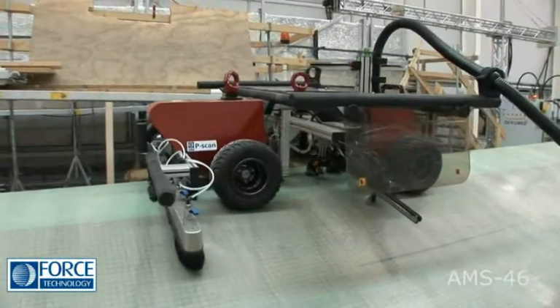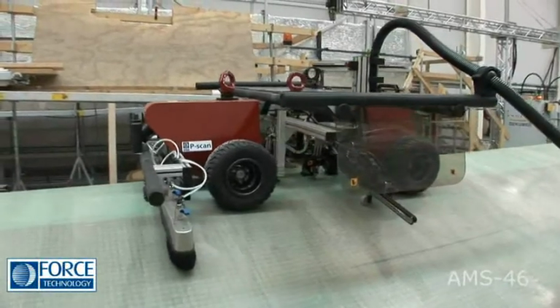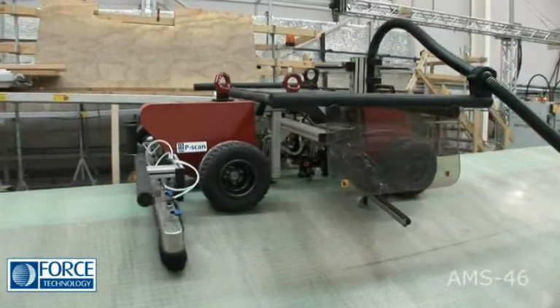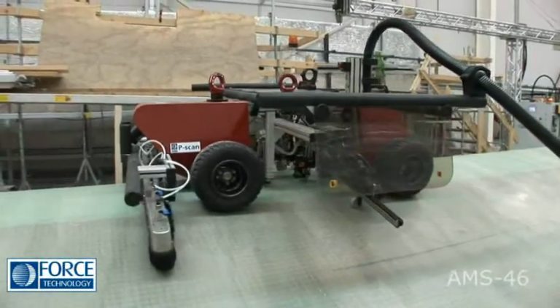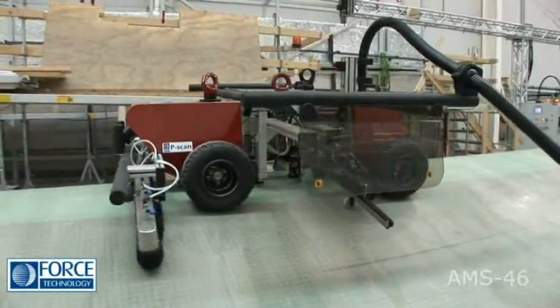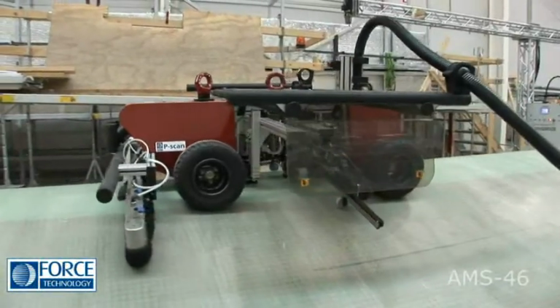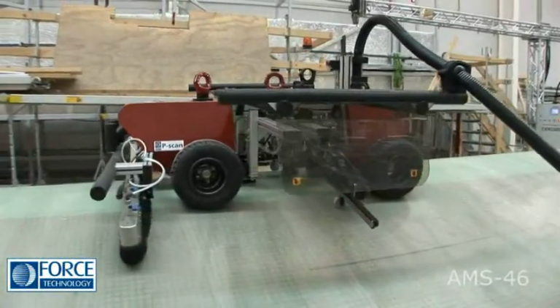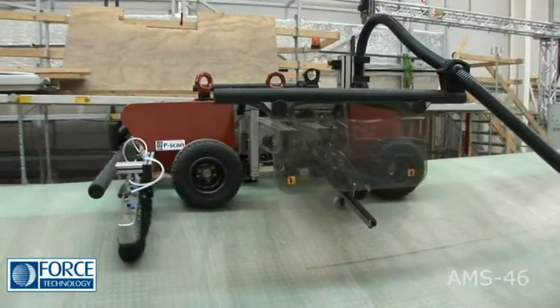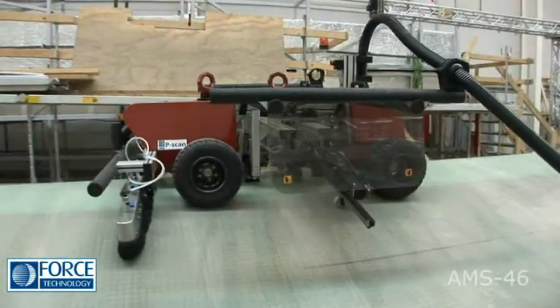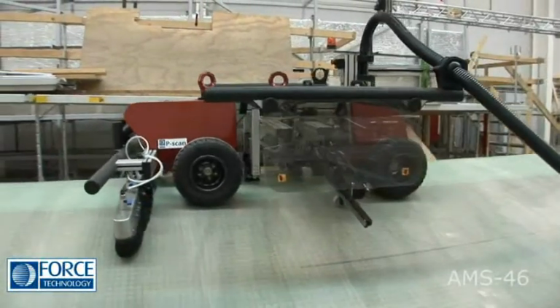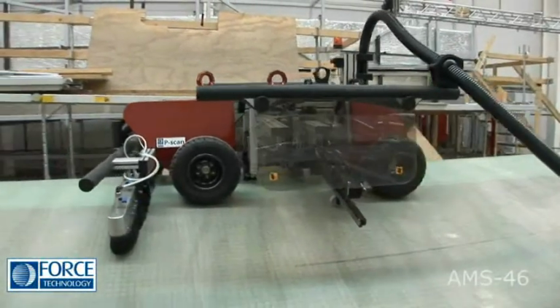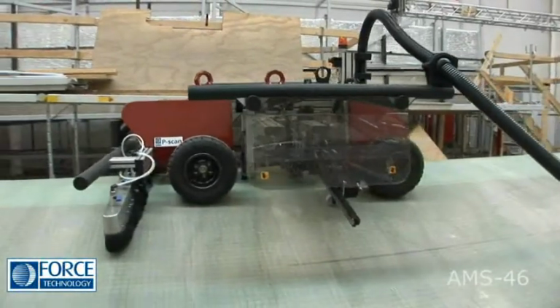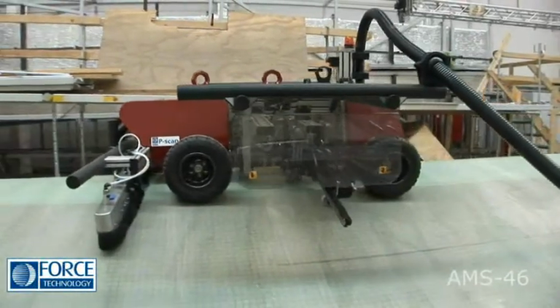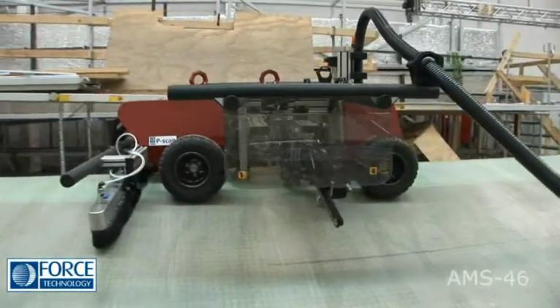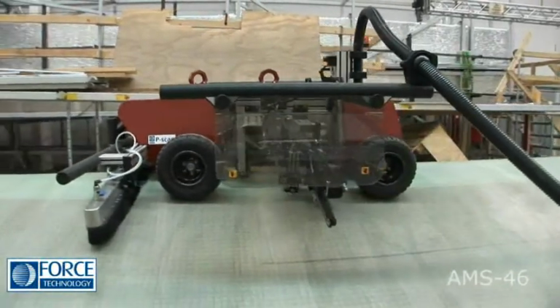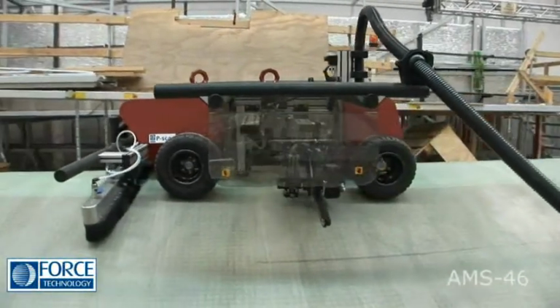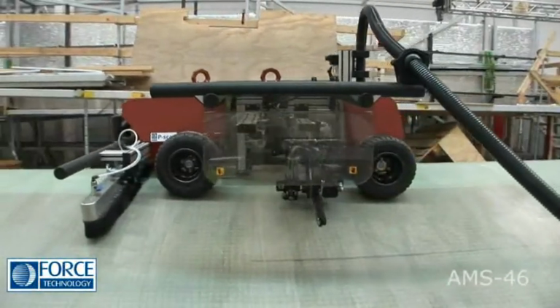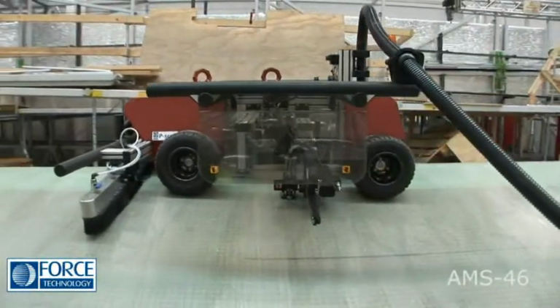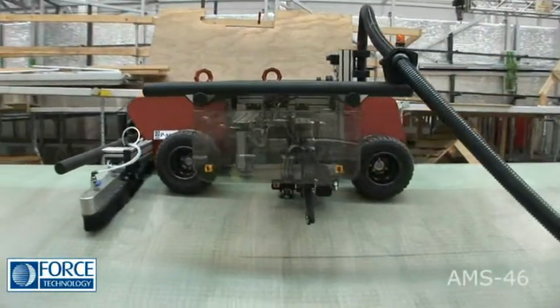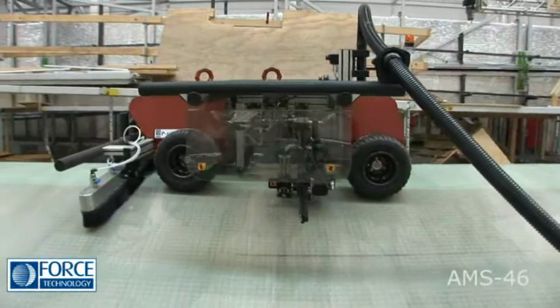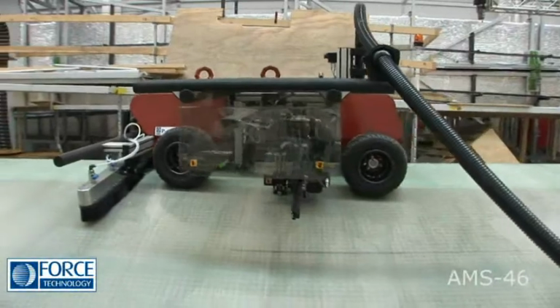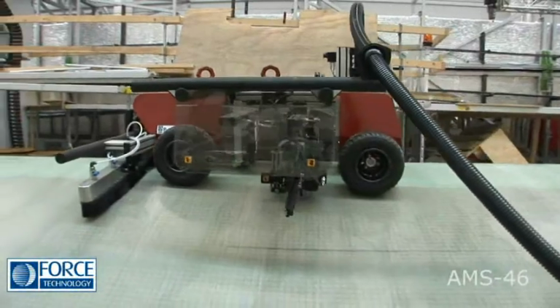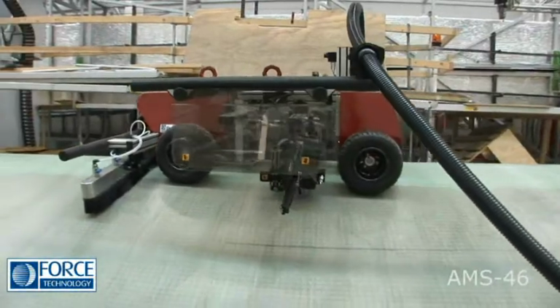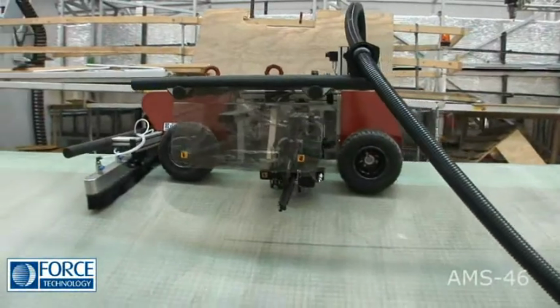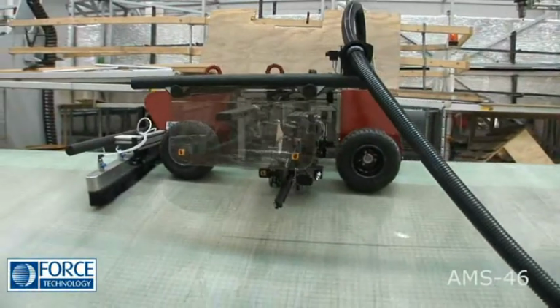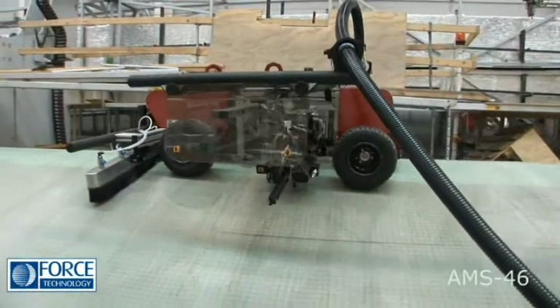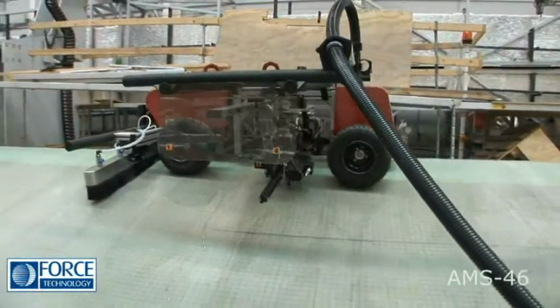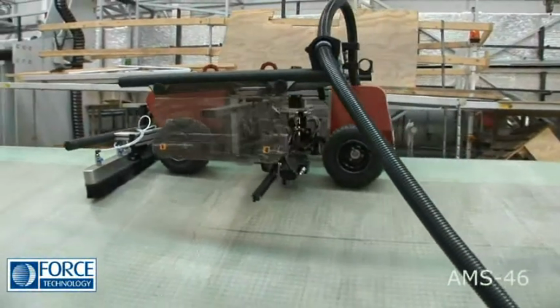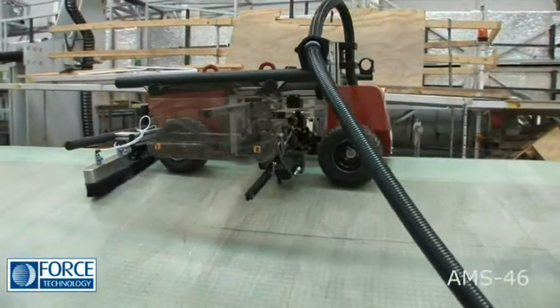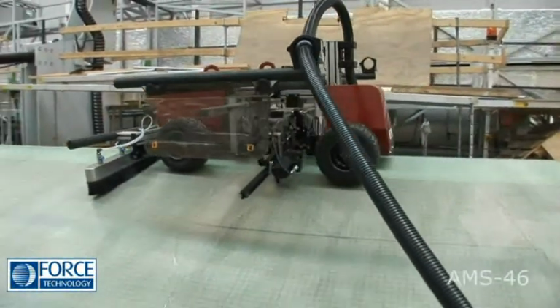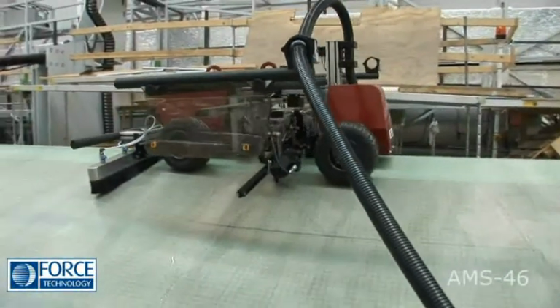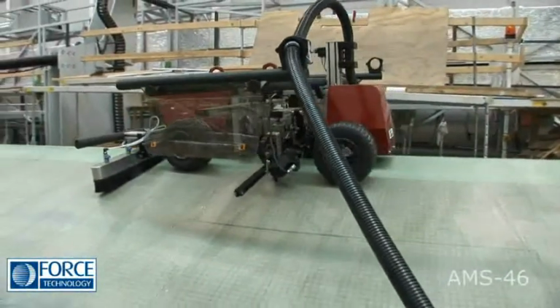In addition to general surface scanning, the scanner also provides an indication of reinforcement wrinkles — a unique feature.